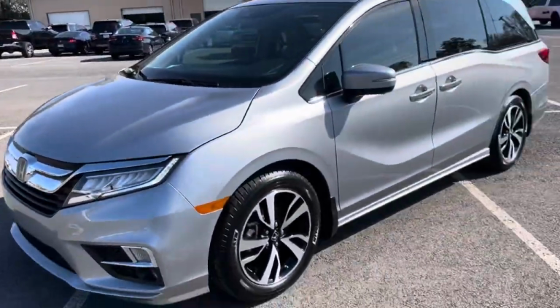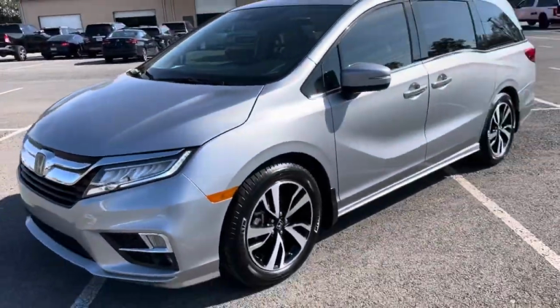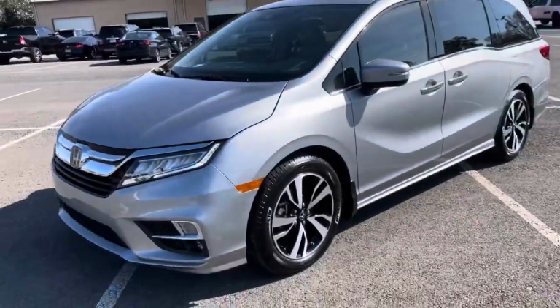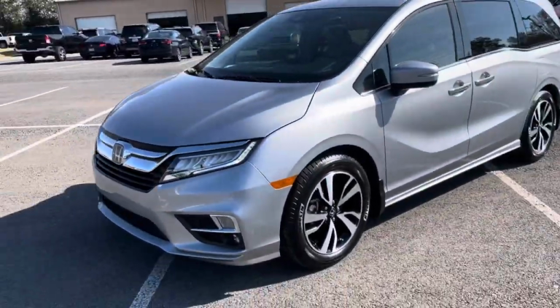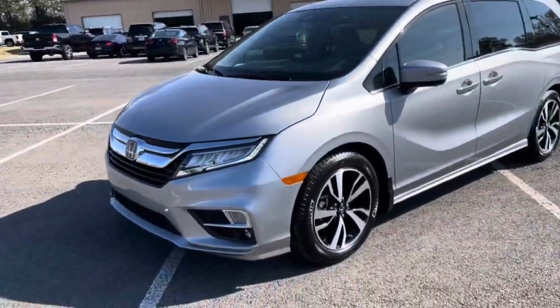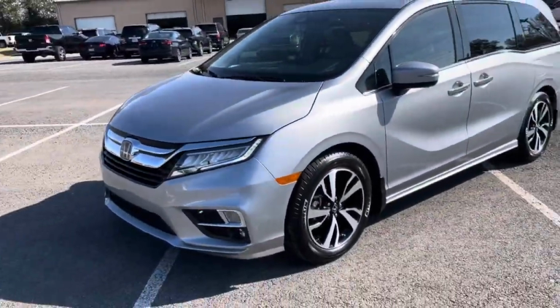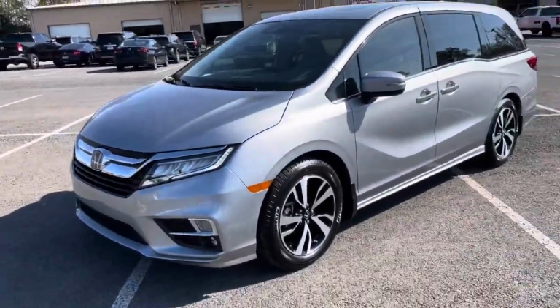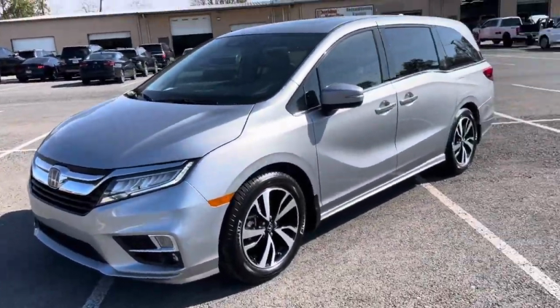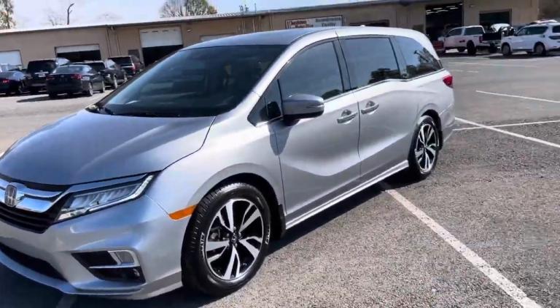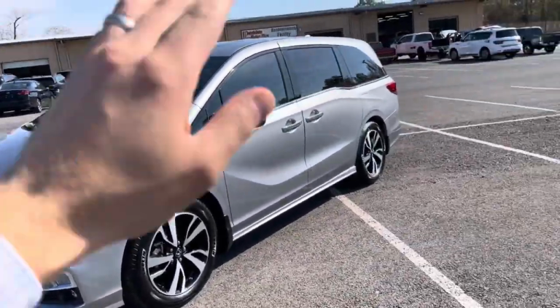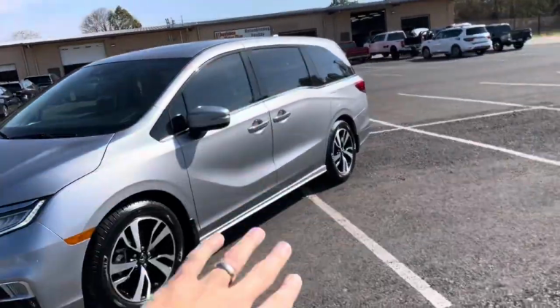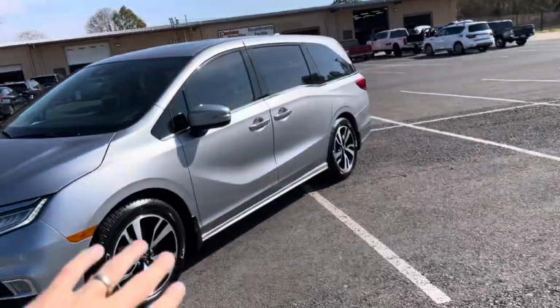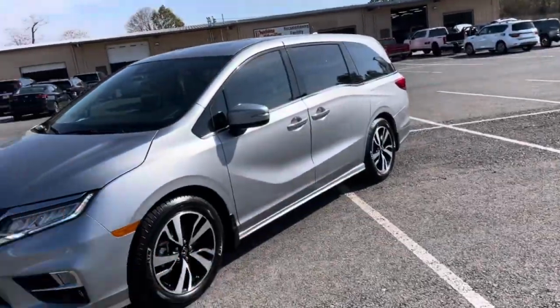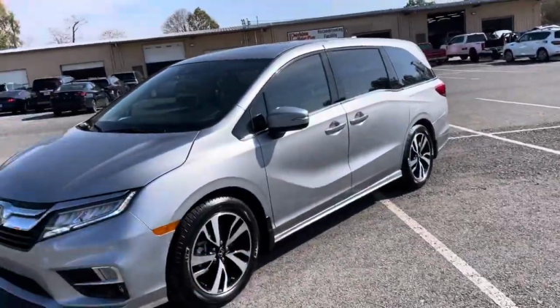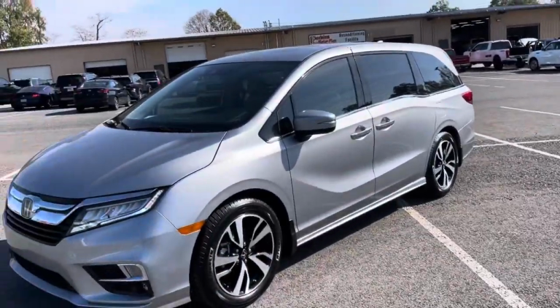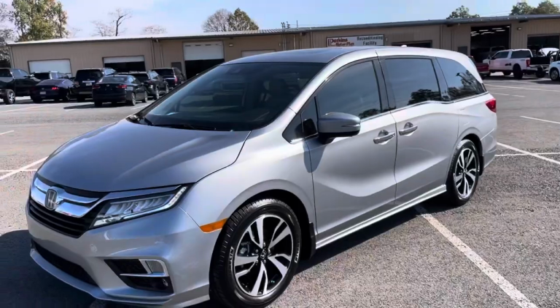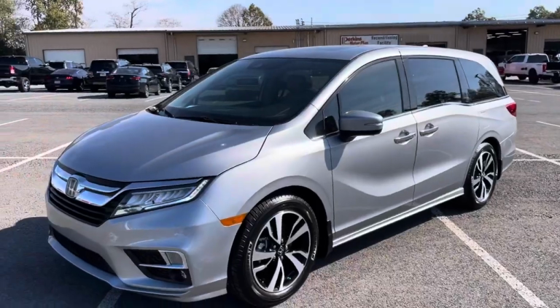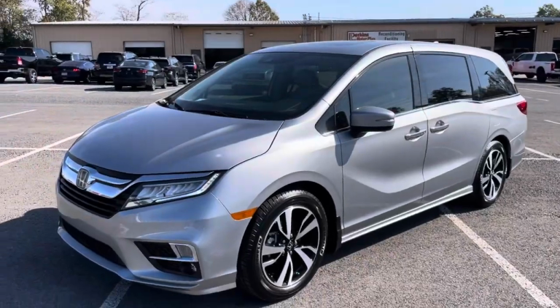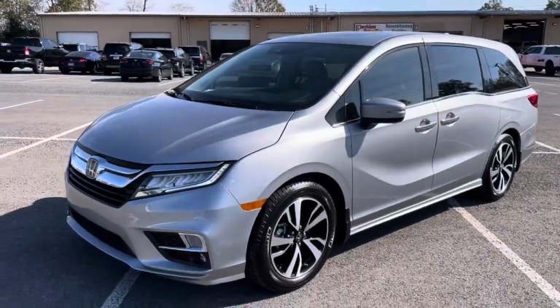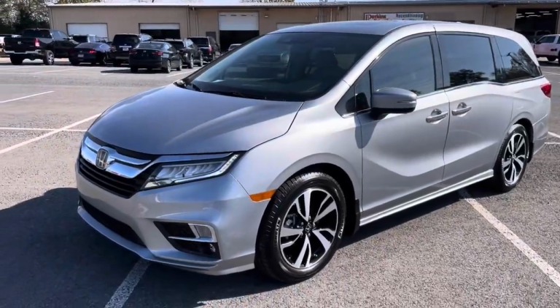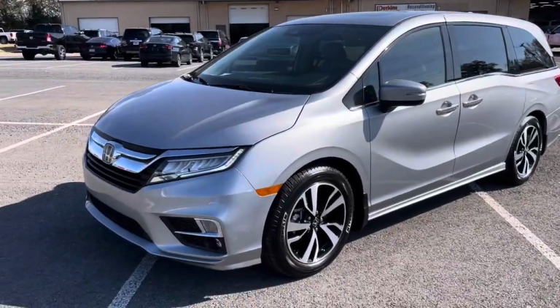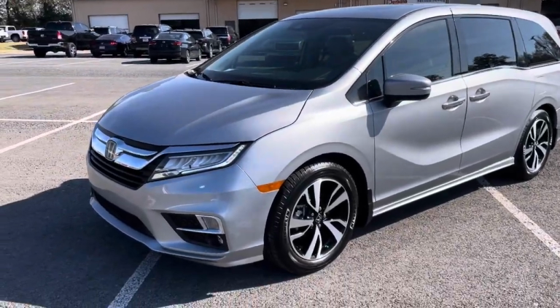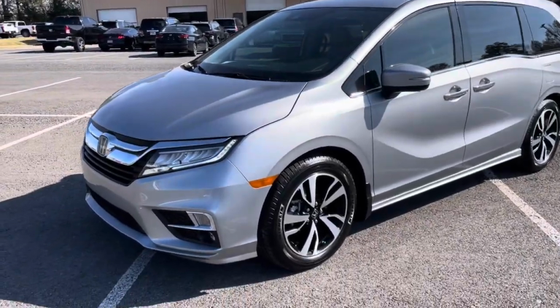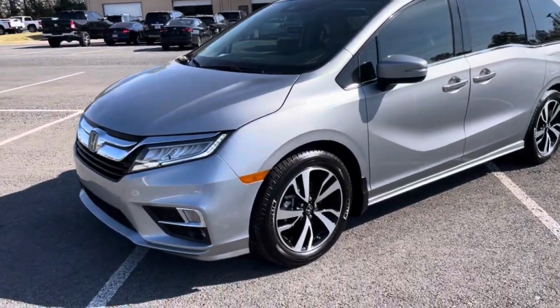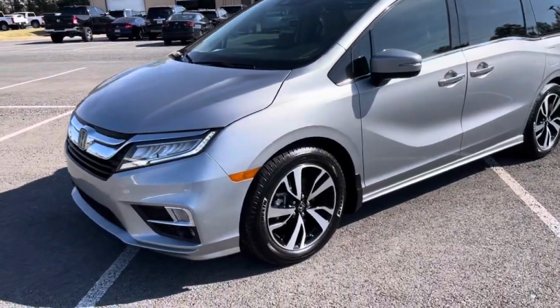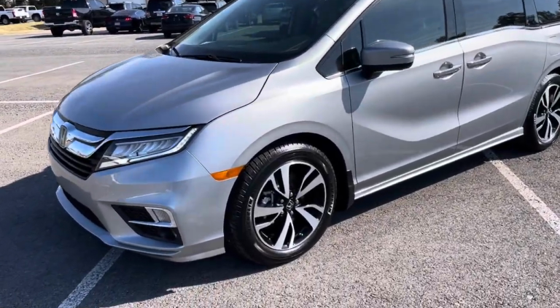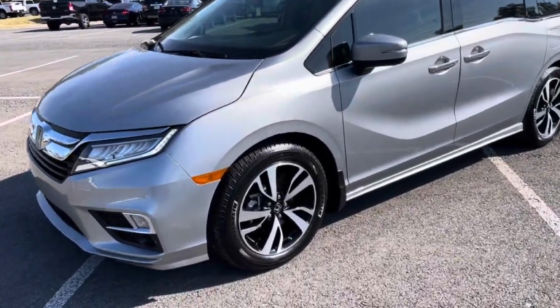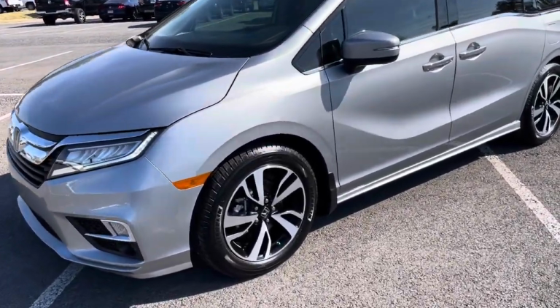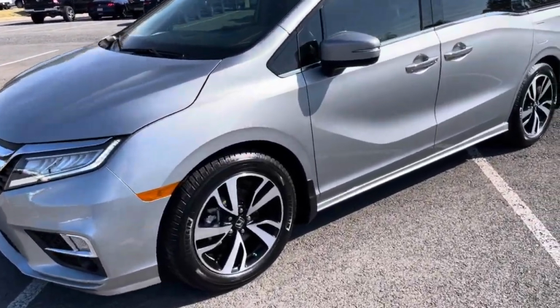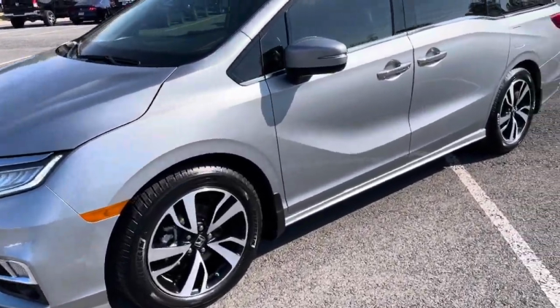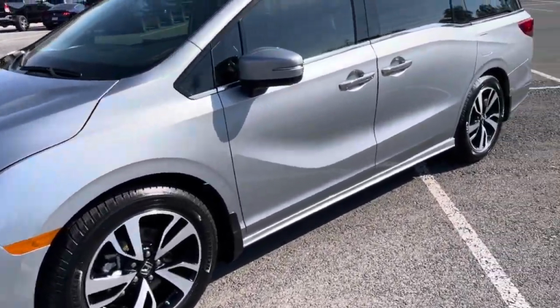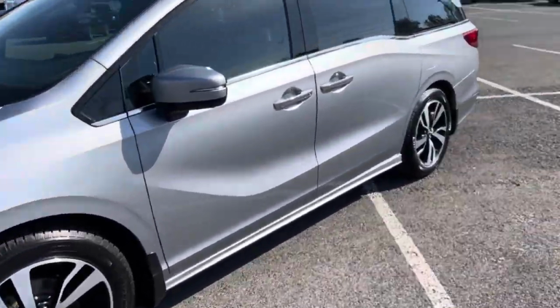This is that Odyssey. We're going to walk around it front to back, top to bottom, inside and out. Let you get a good look at it.